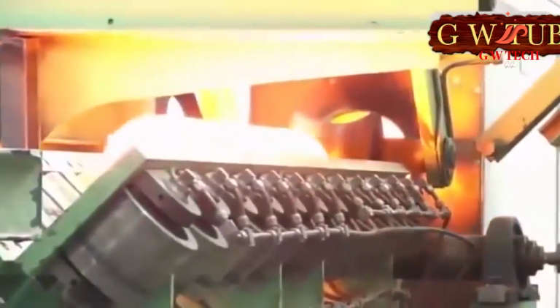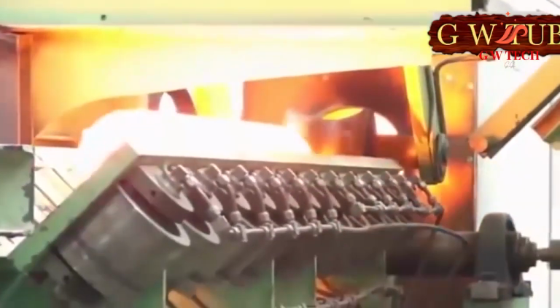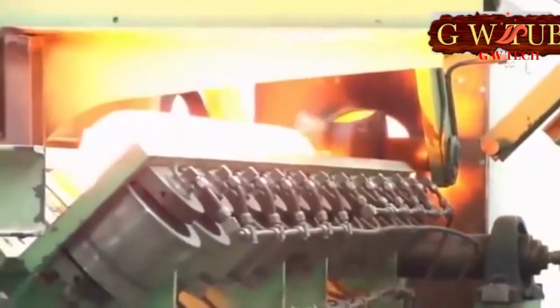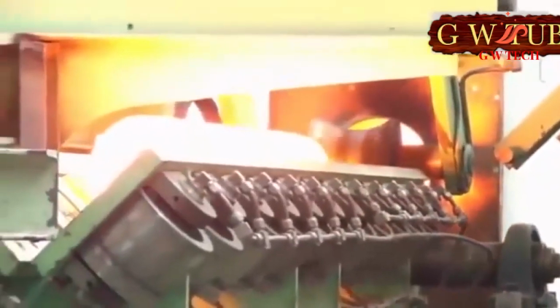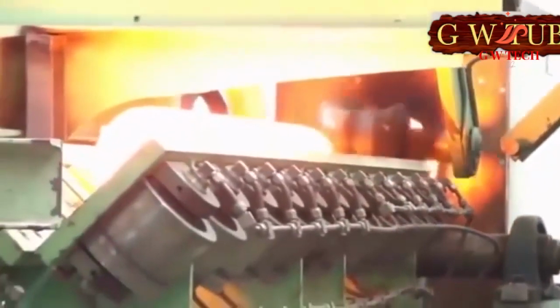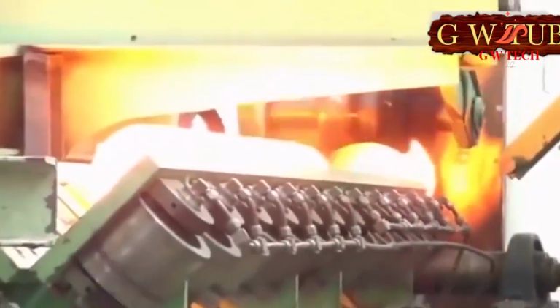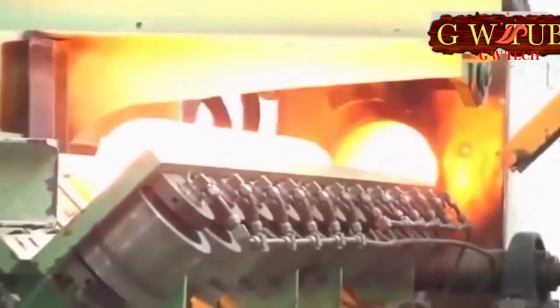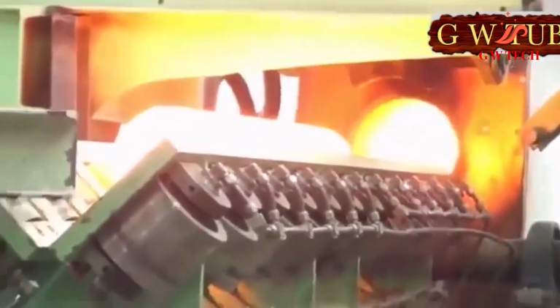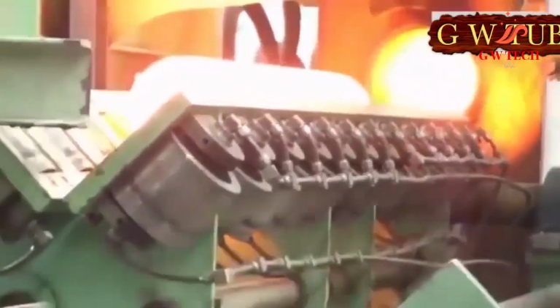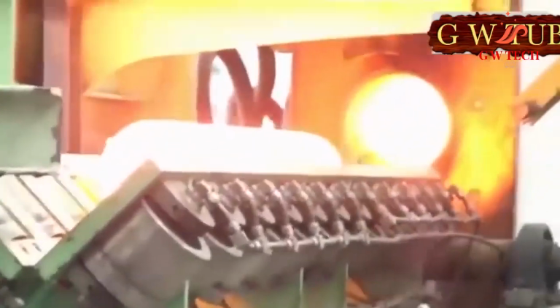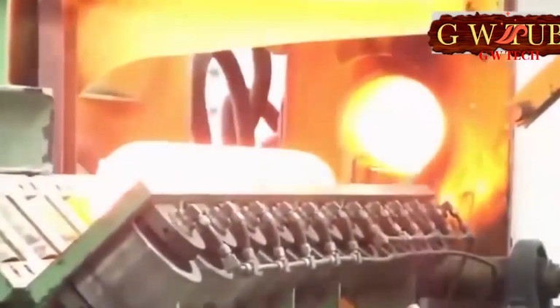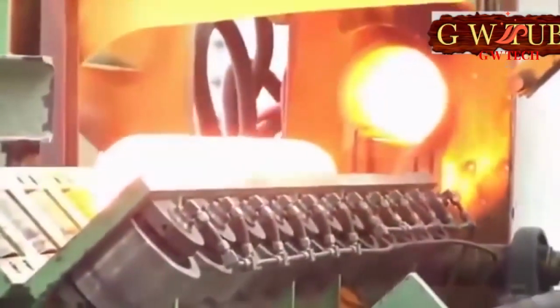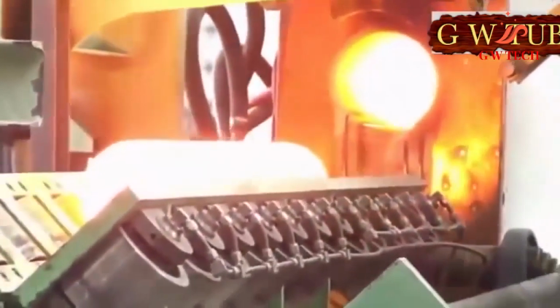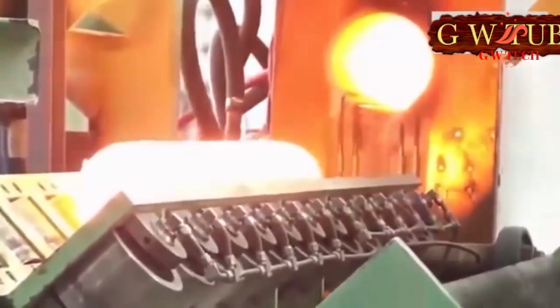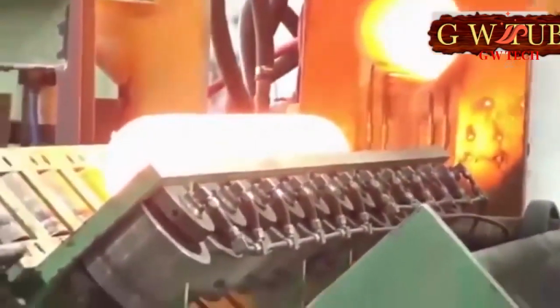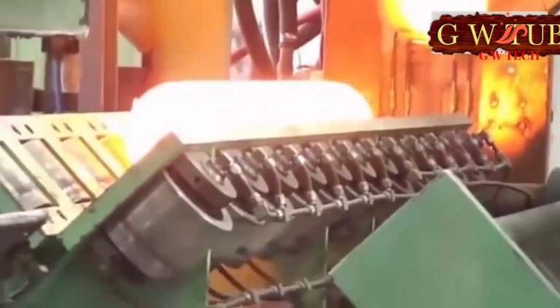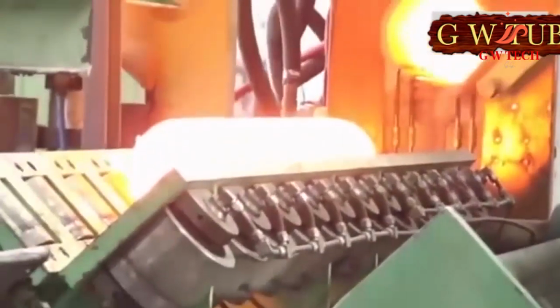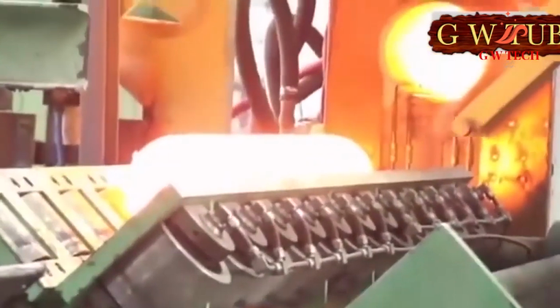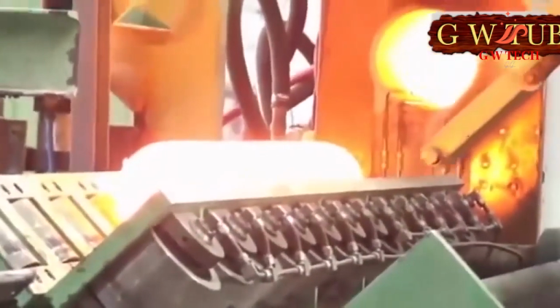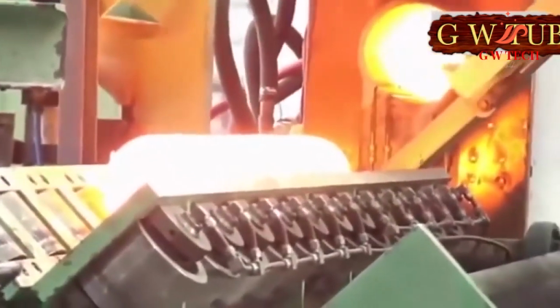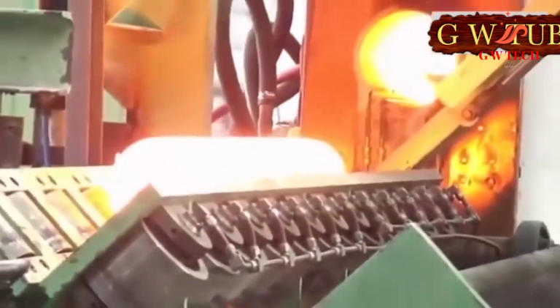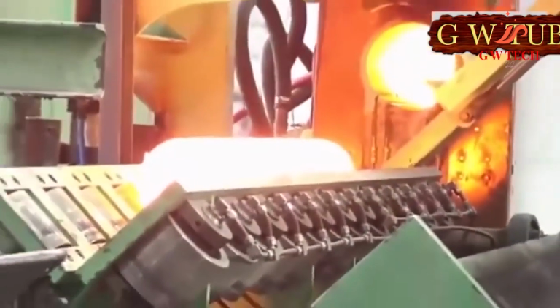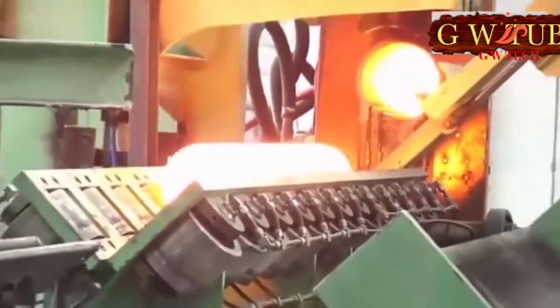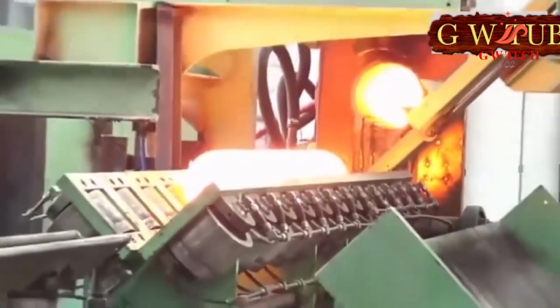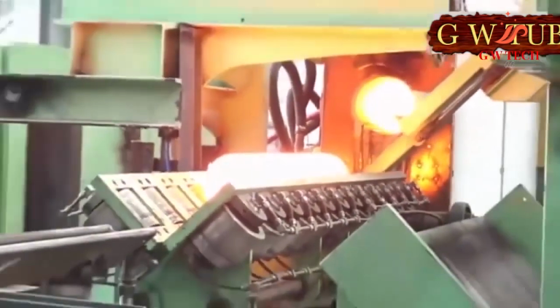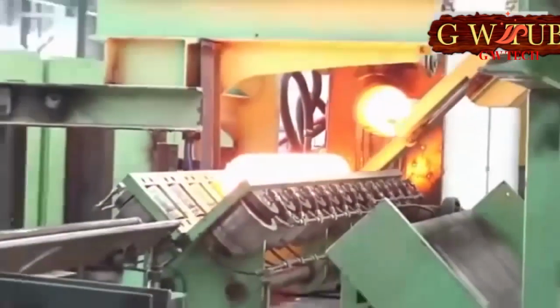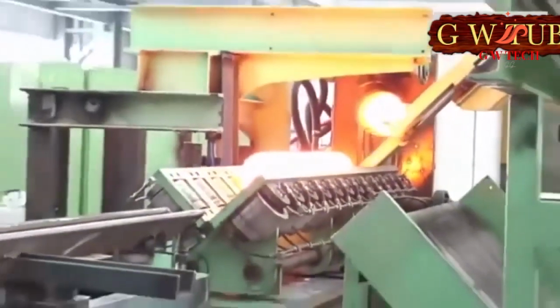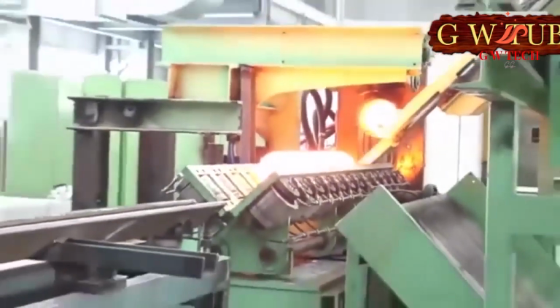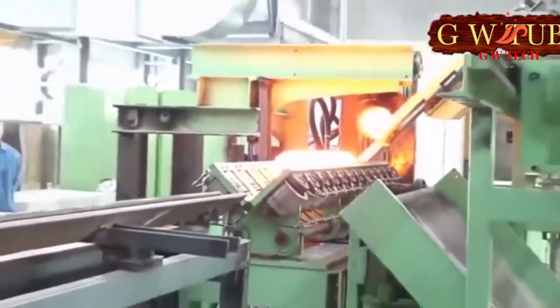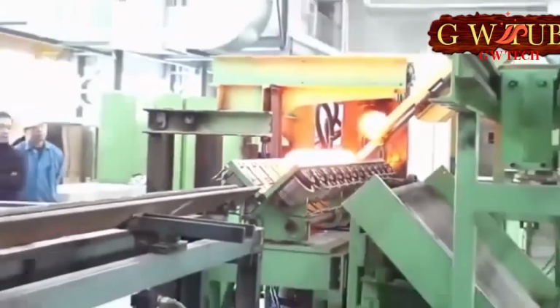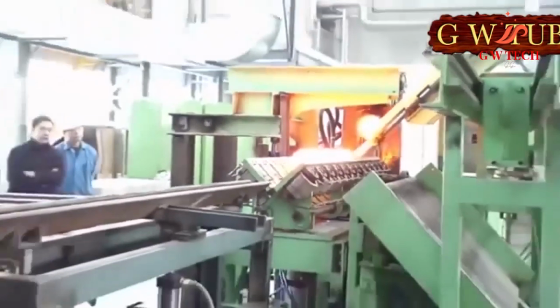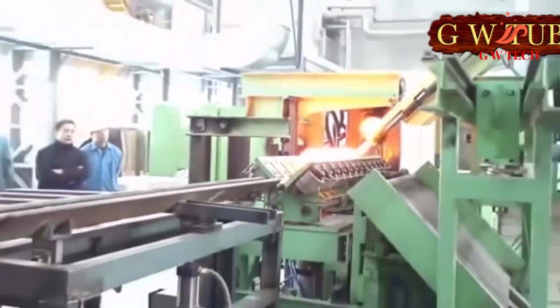Ductile iron, forged steel, and titanium are commonly used as materials for manufacturing shafts, such as those used in the Porsche GT3.